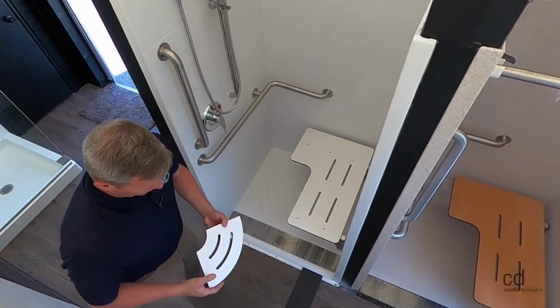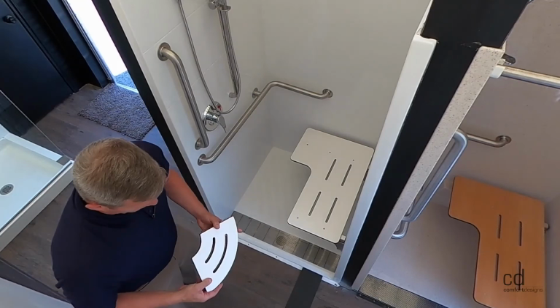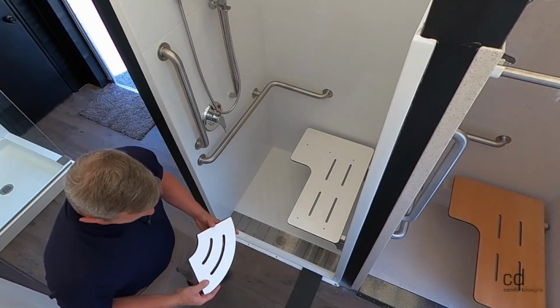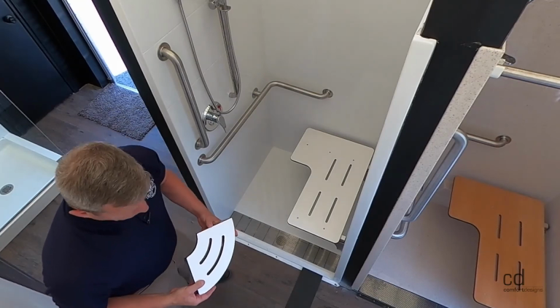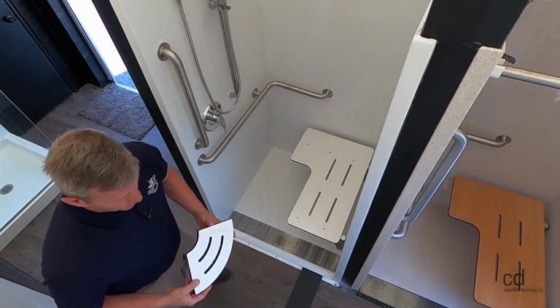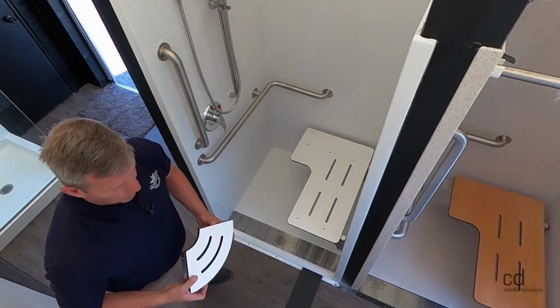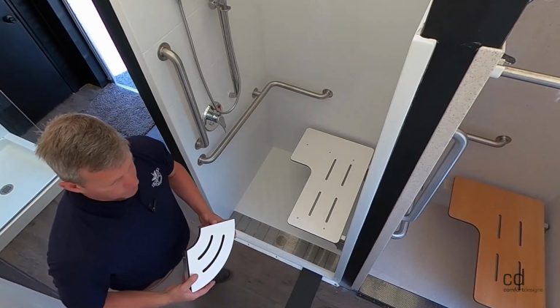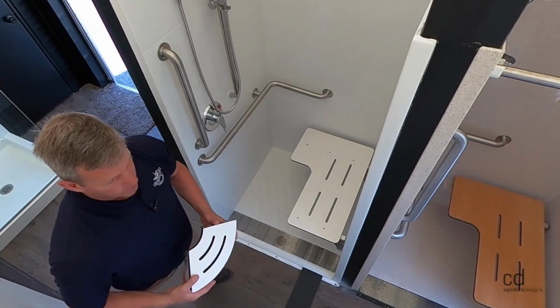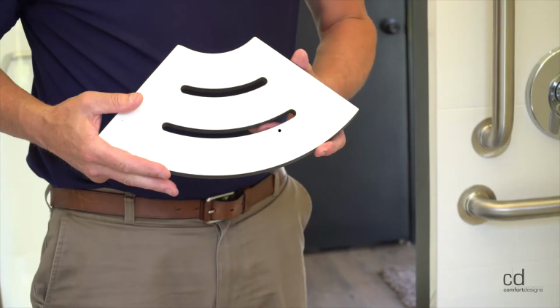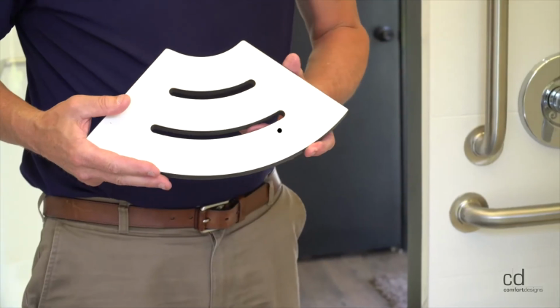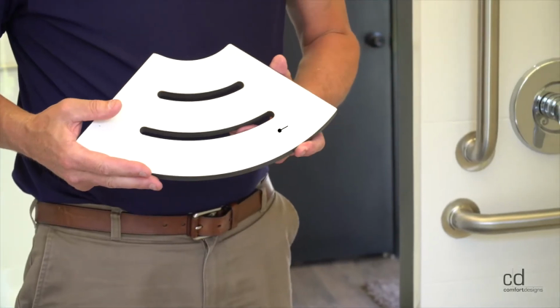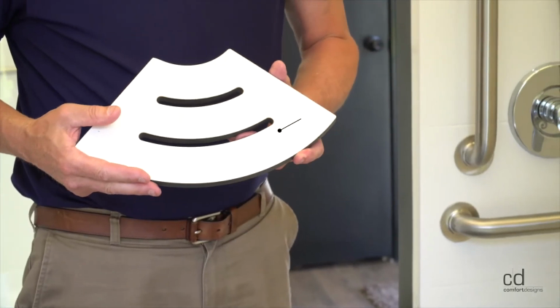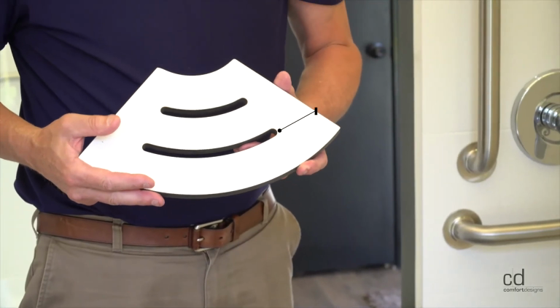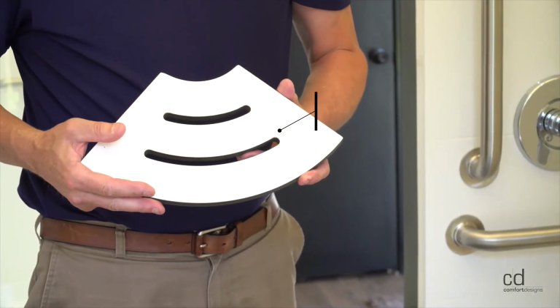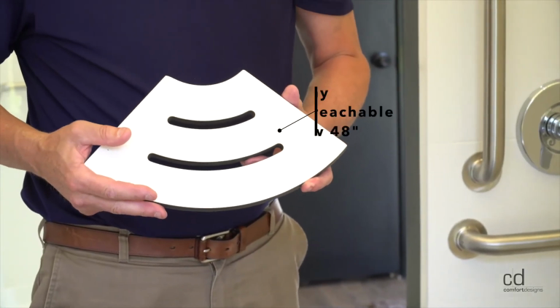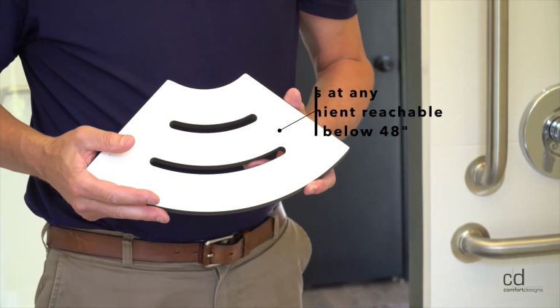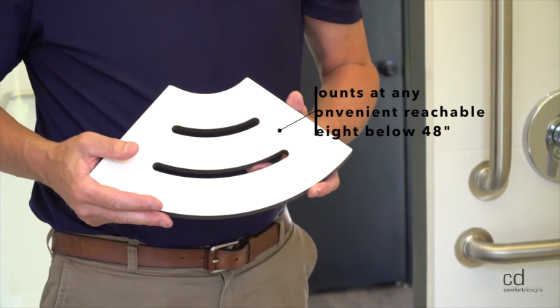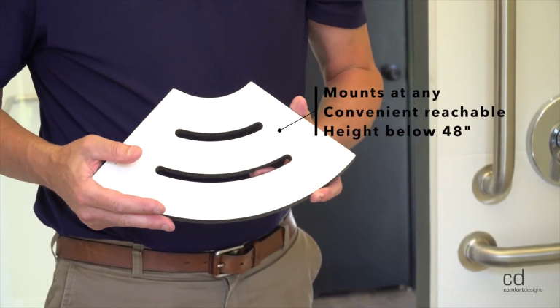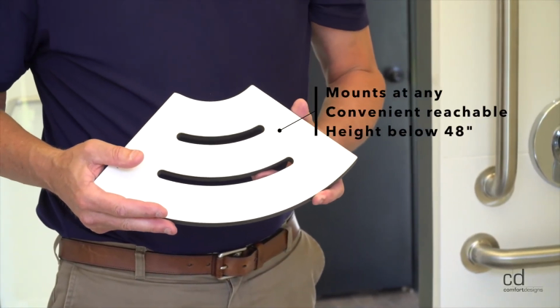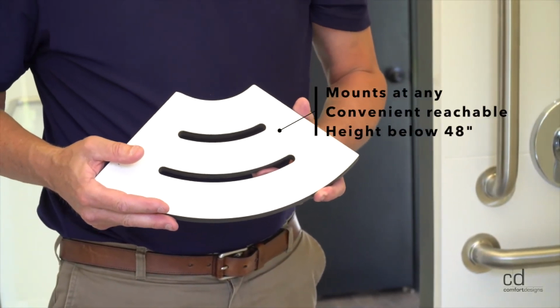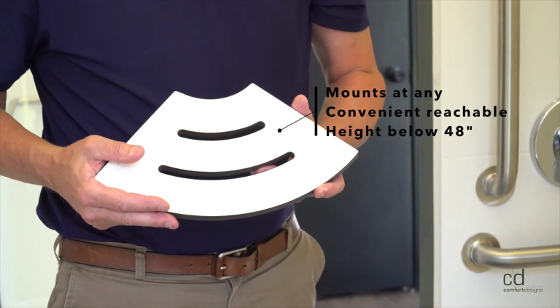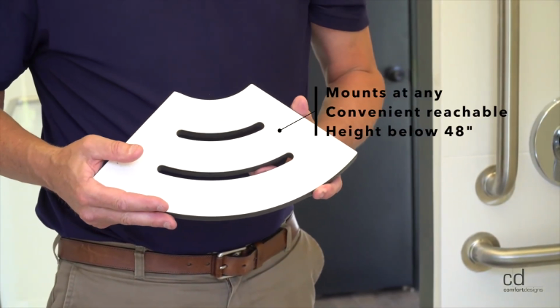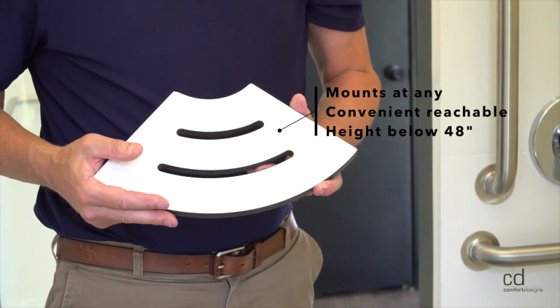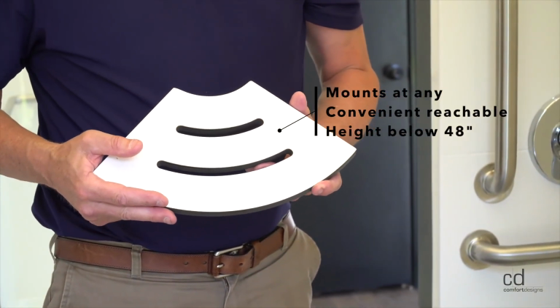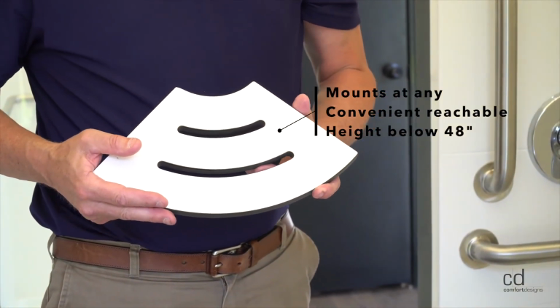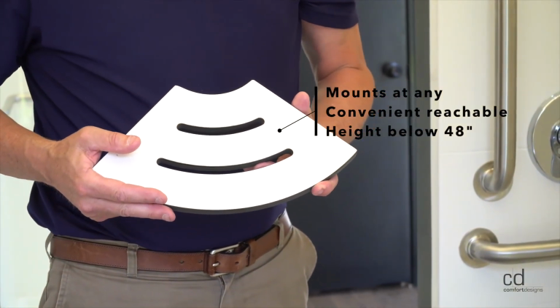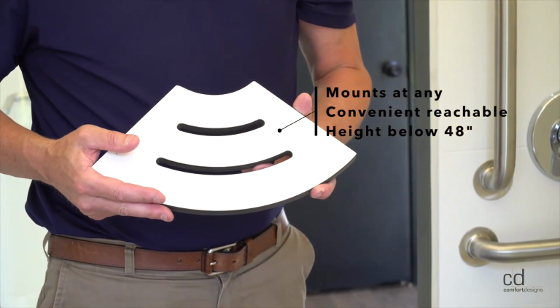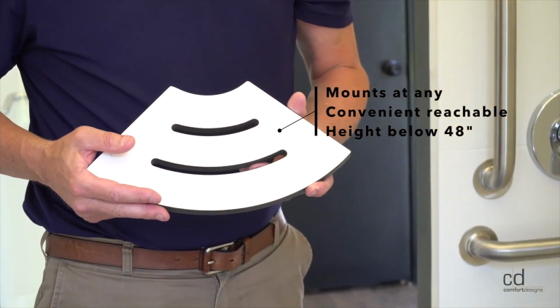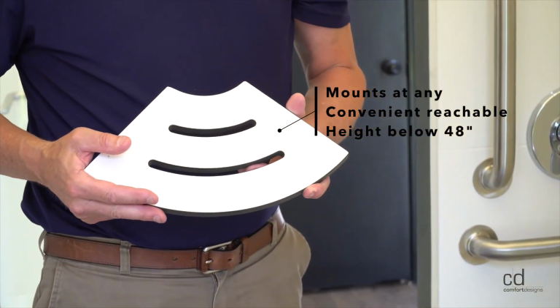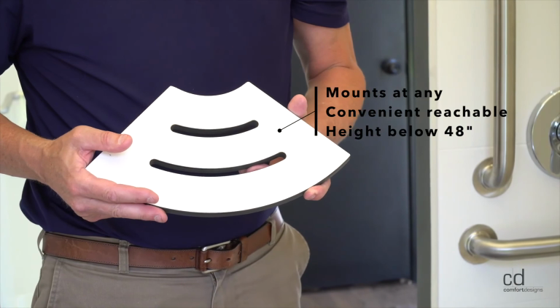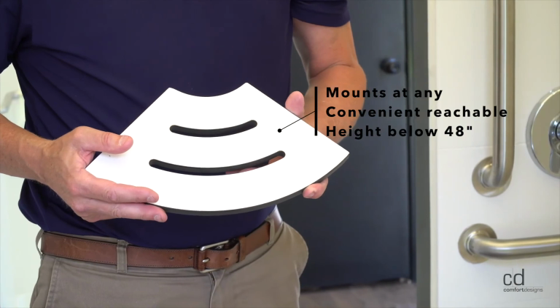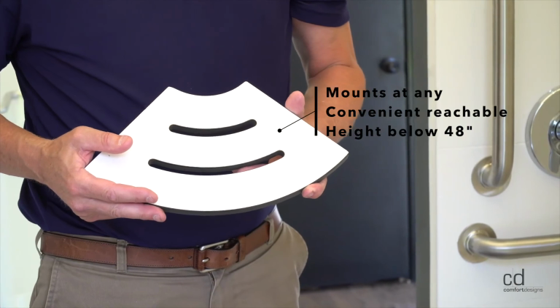This soap ledge would be a great added alternative to be added into the corner above the grab bar.